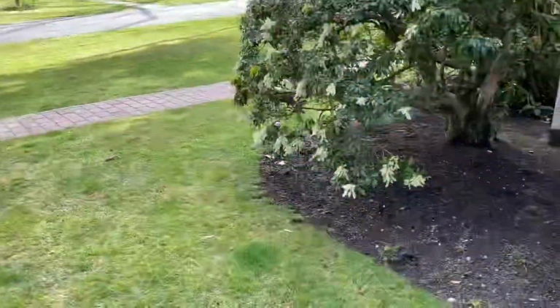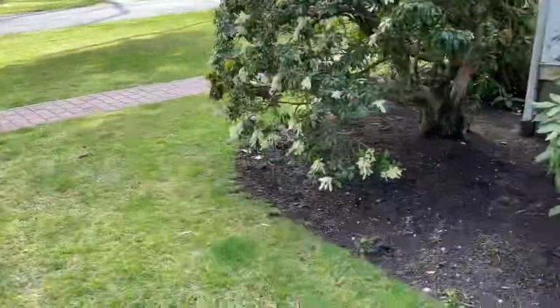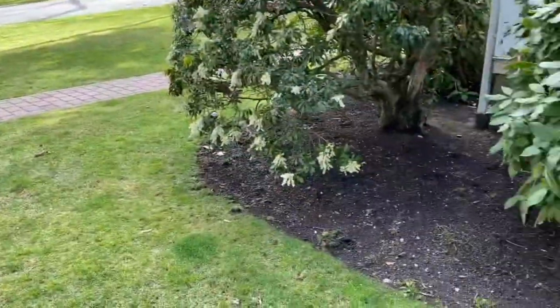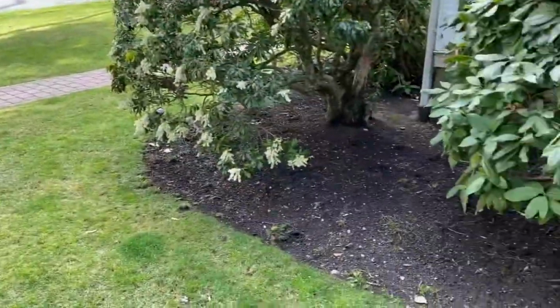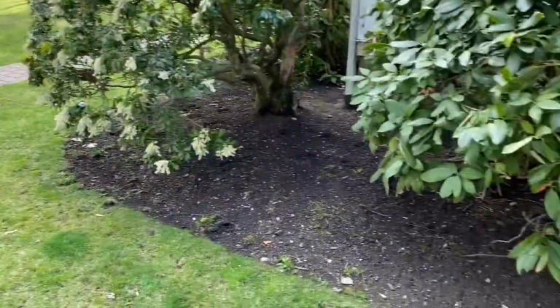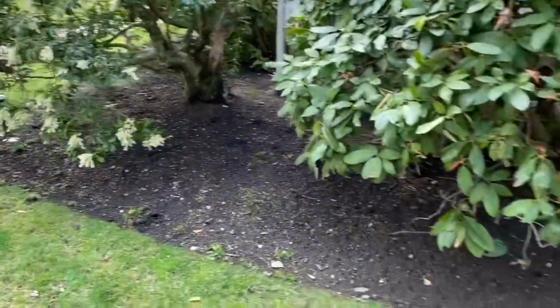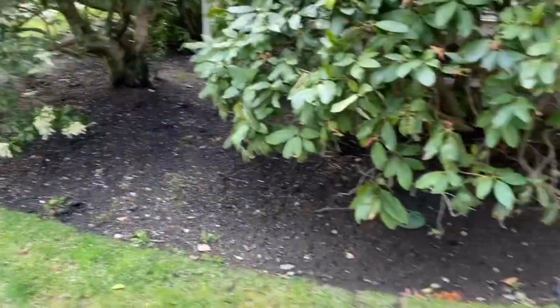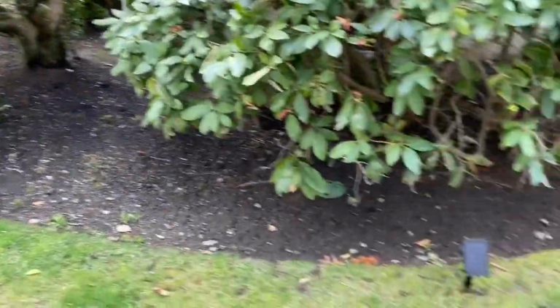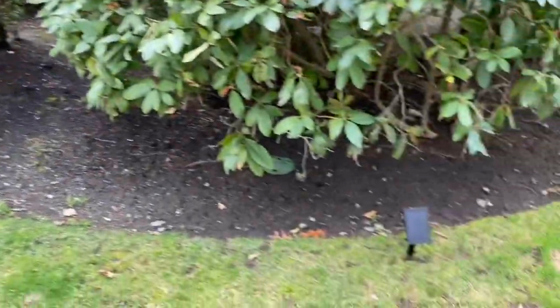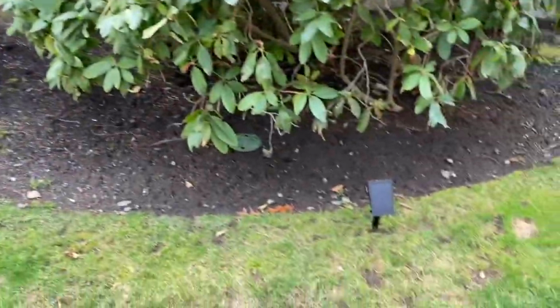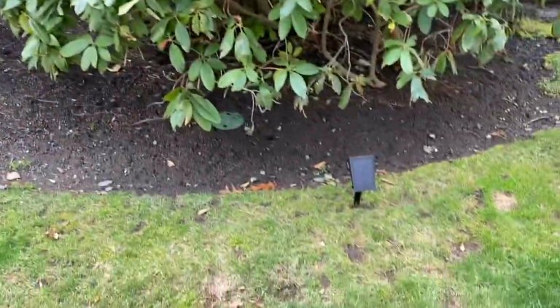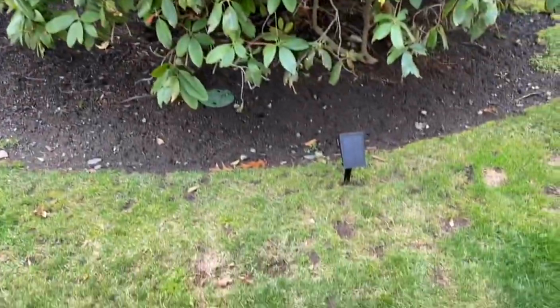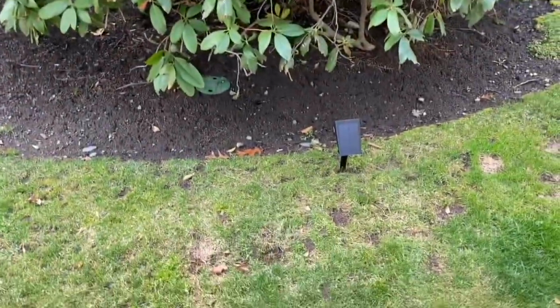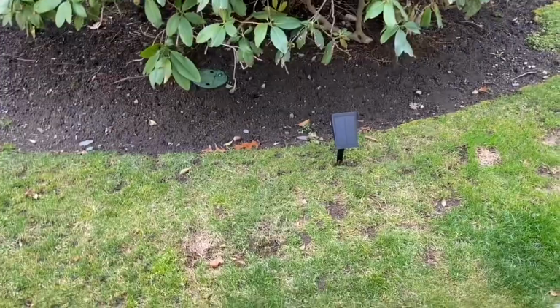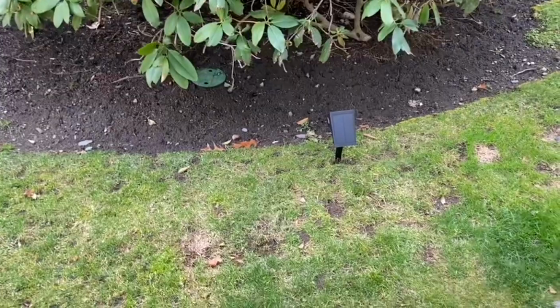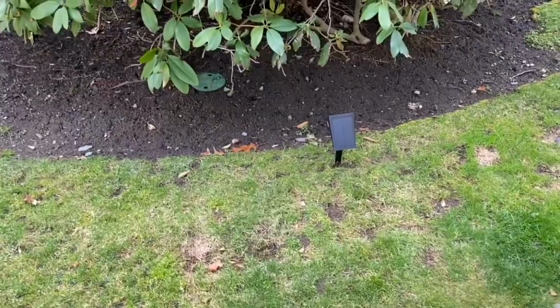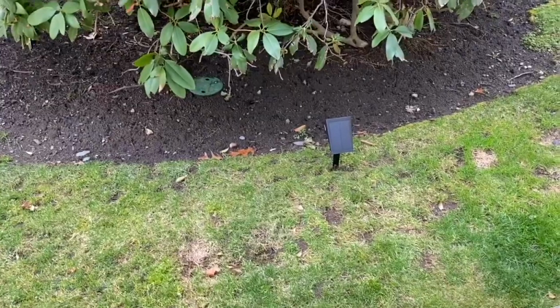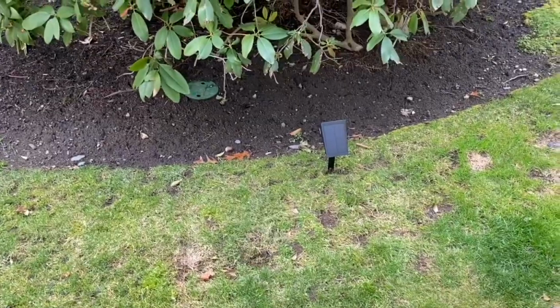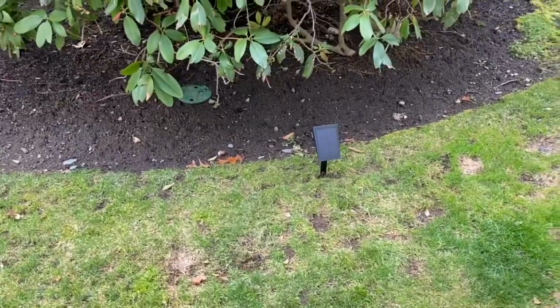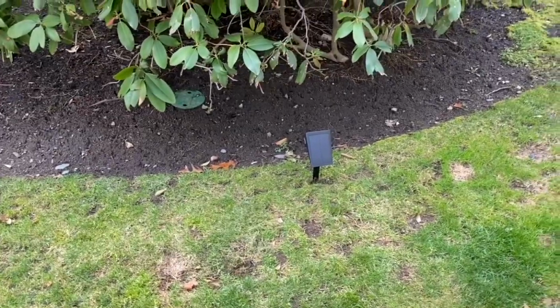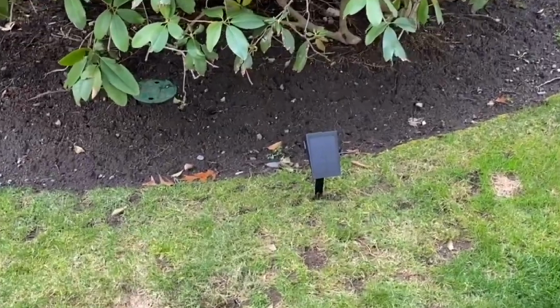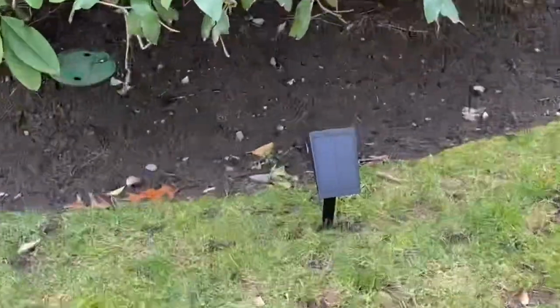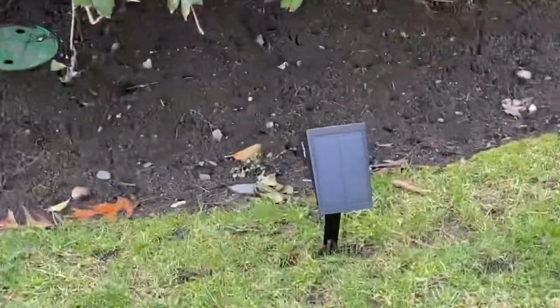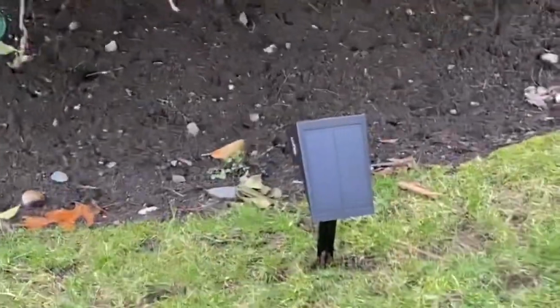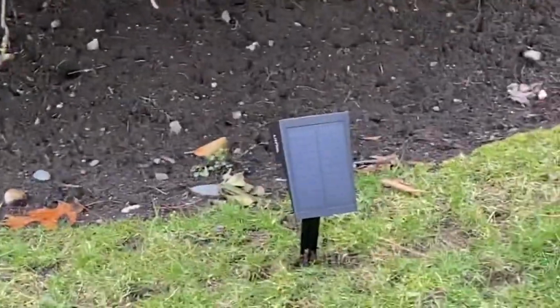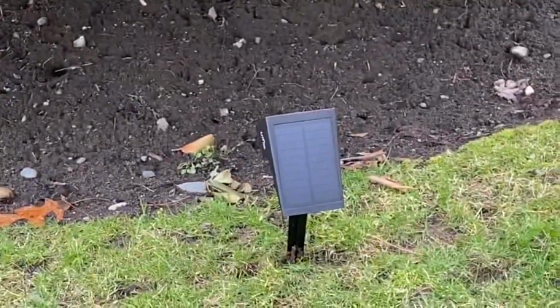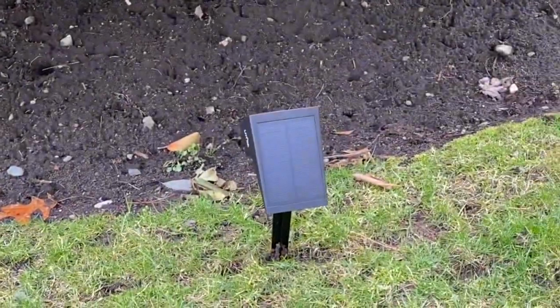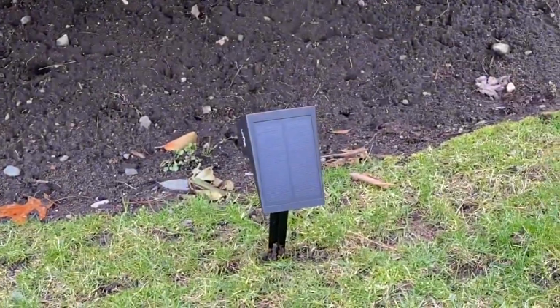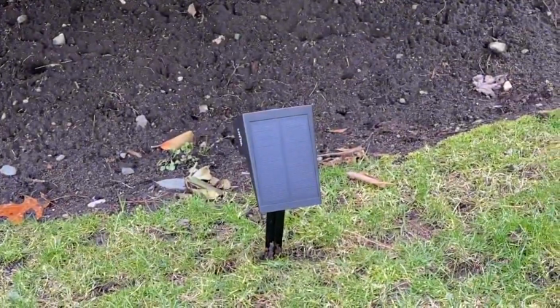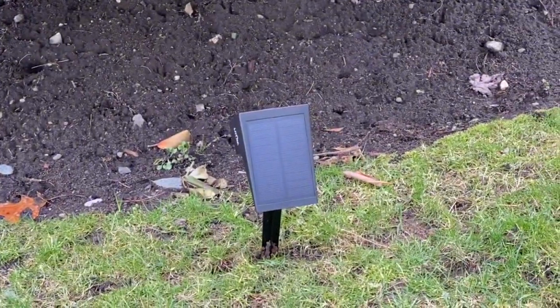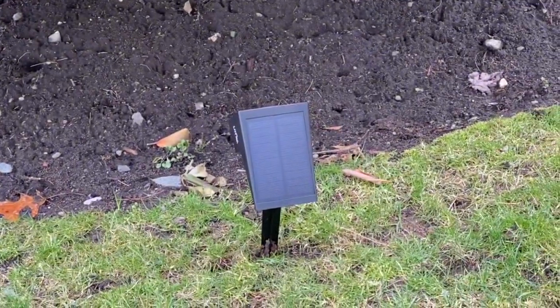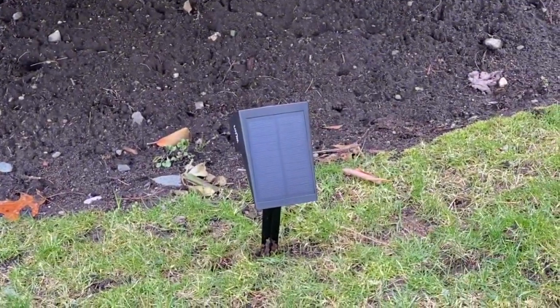Bright mode will illuminate for up to six hours. I have all of these set to bright mode right now, and we will come back when it's really dark out and see how well these lights illuminate the bushes.